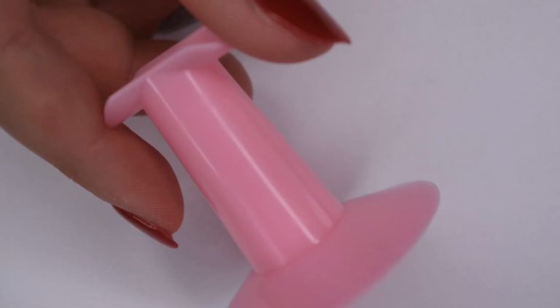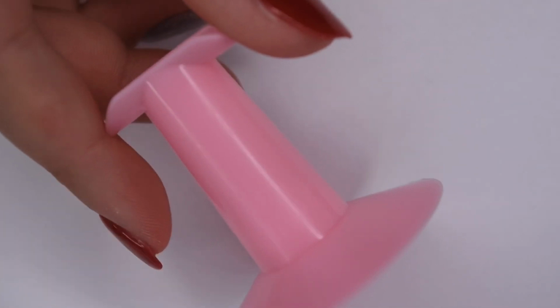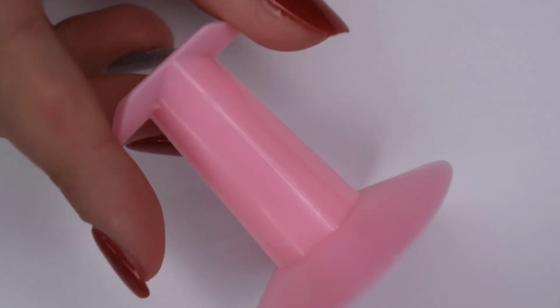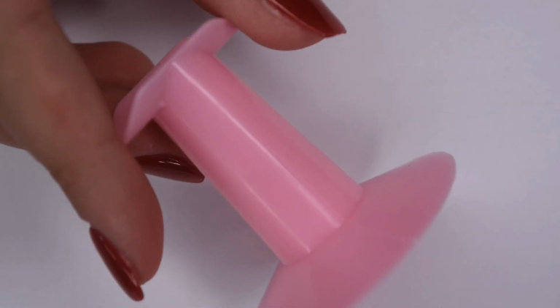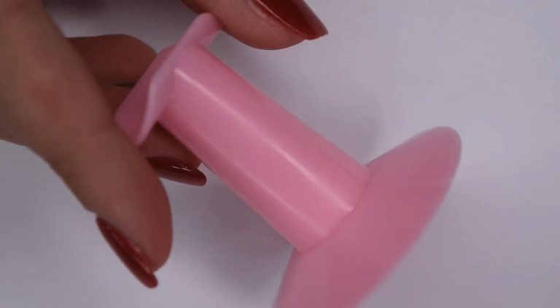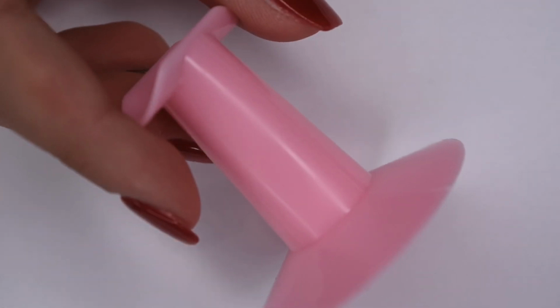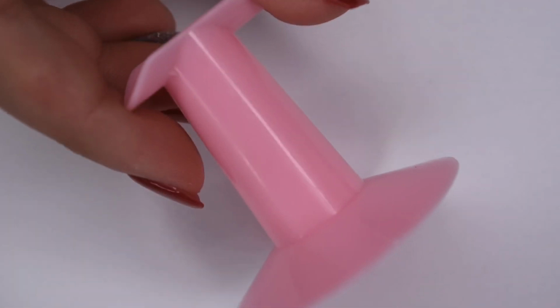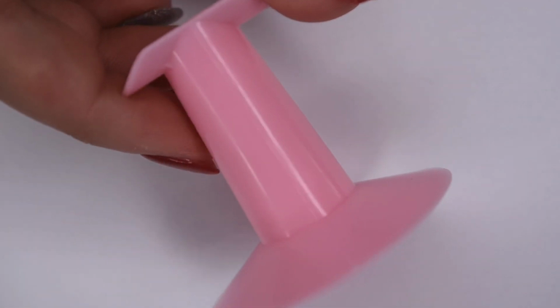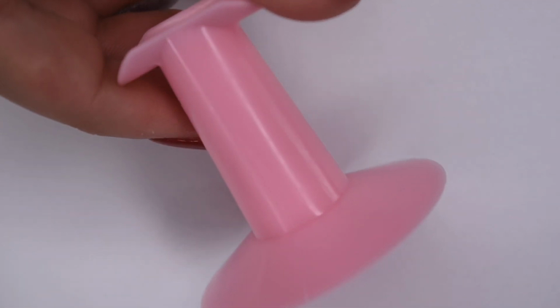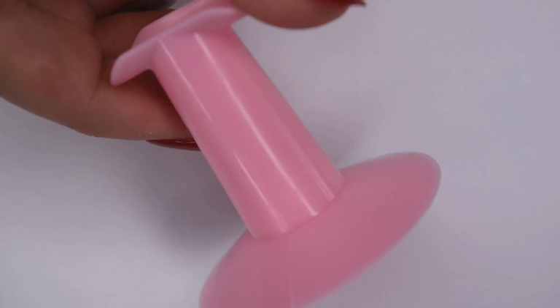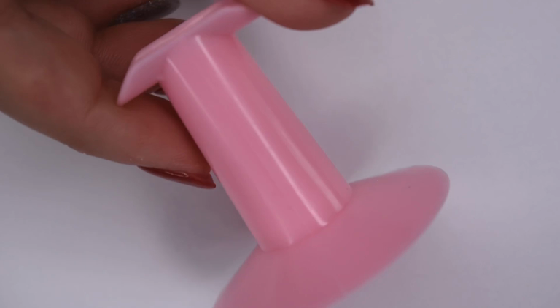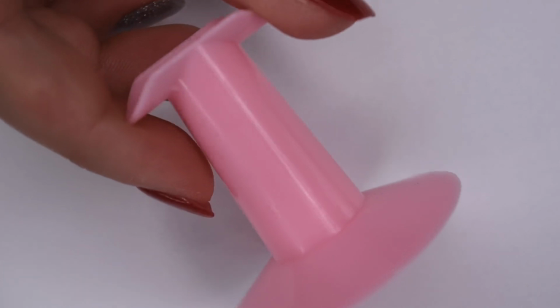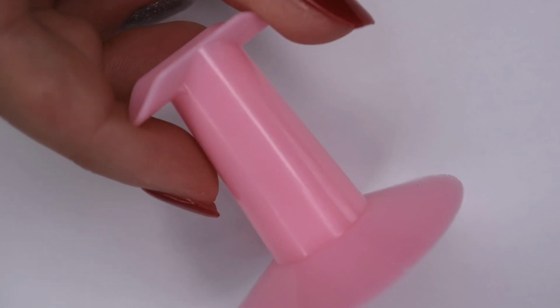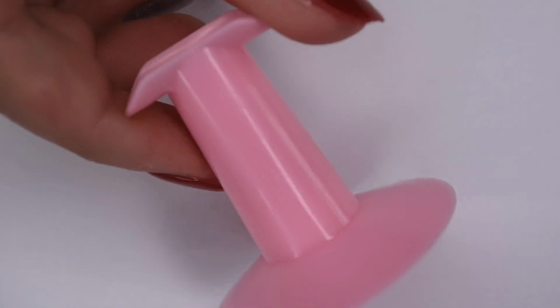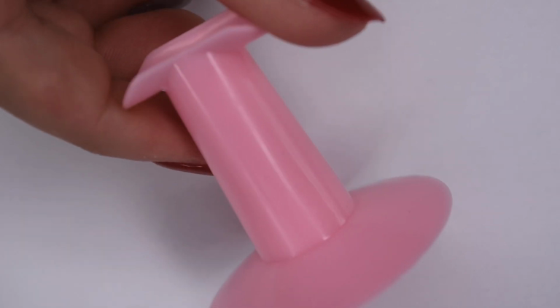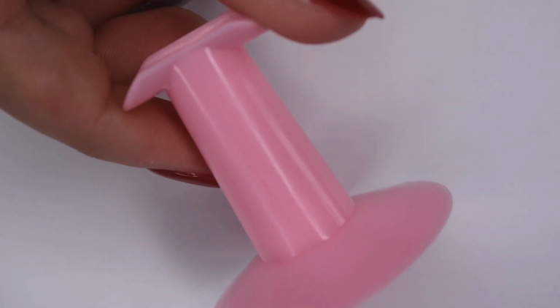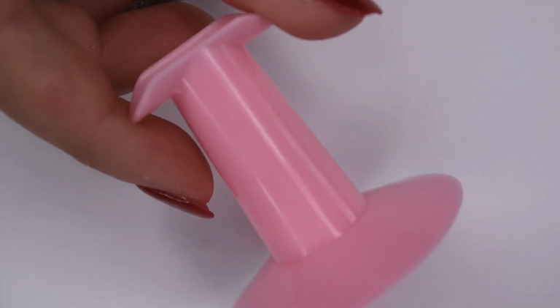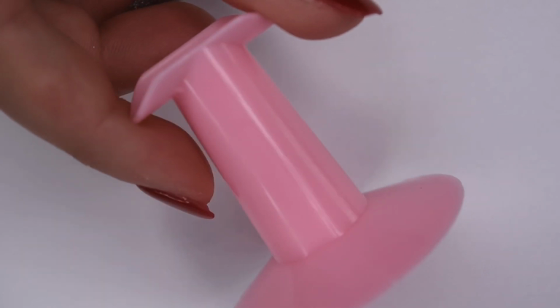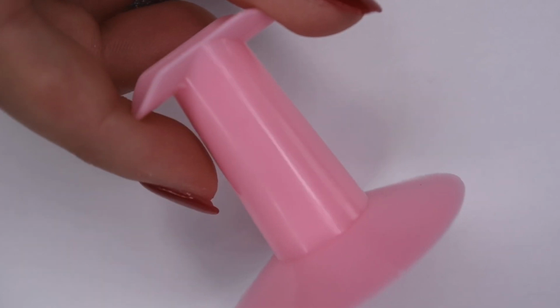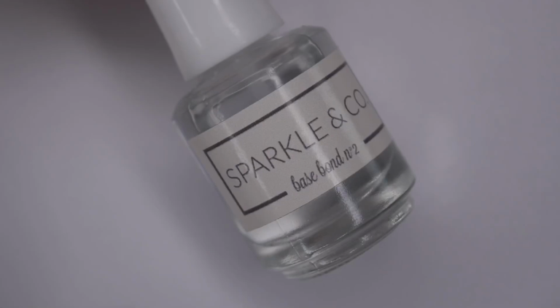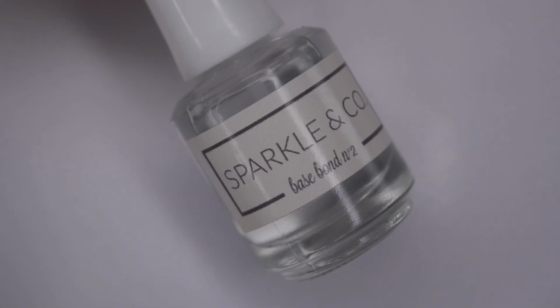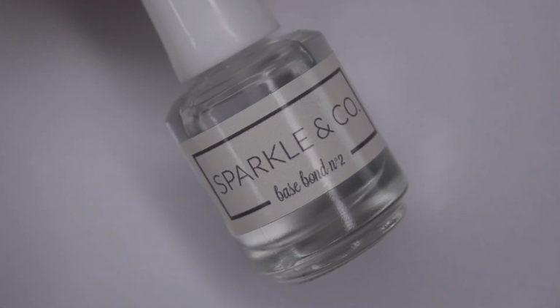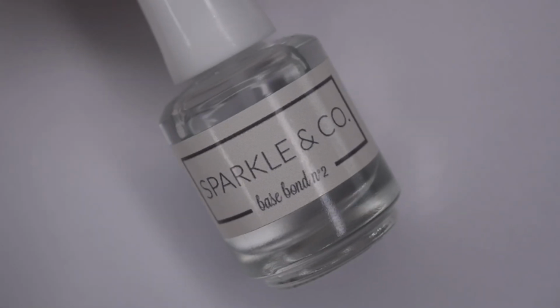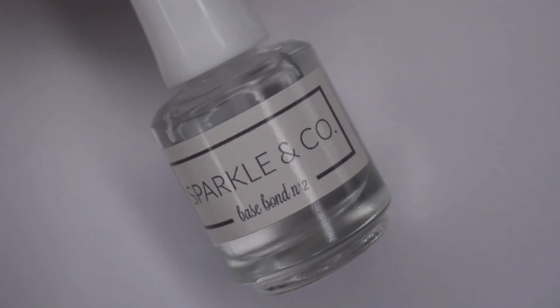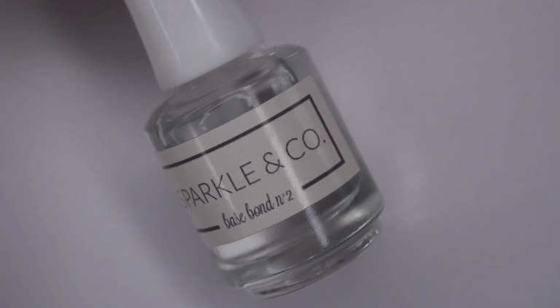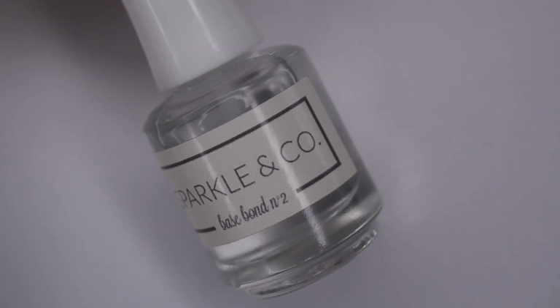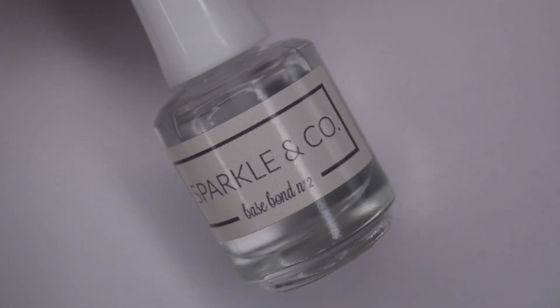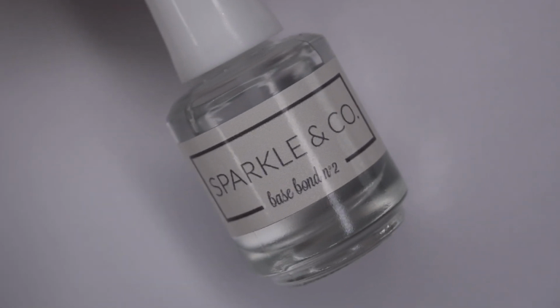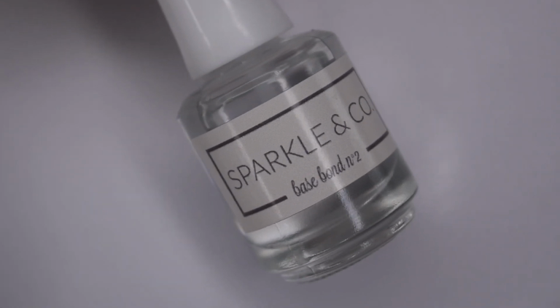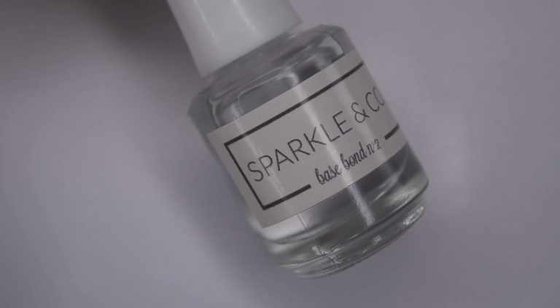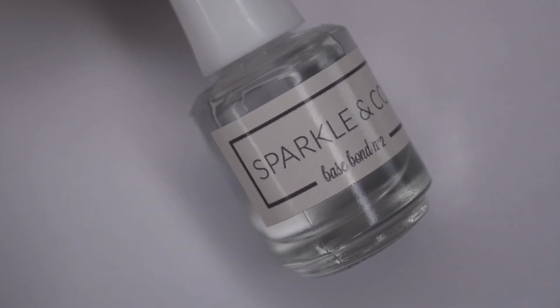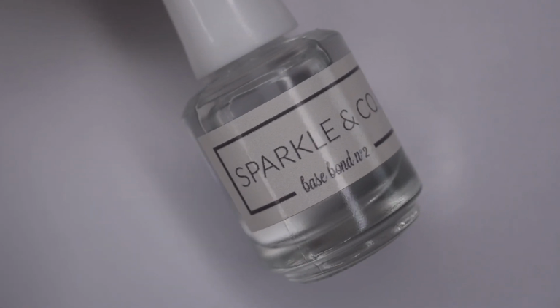I will also be using my Sparkle & Co. pink manicure stand as well as my Sparkle & Co. base bond liquid.